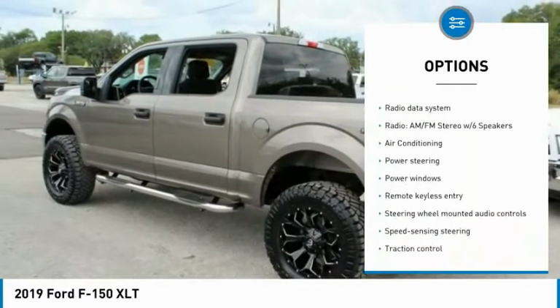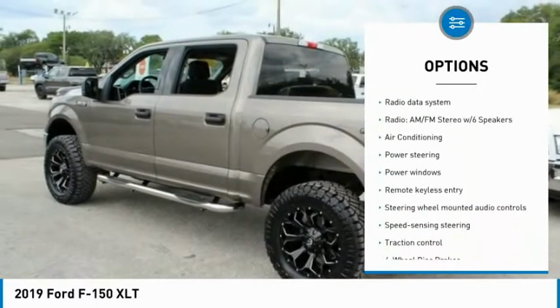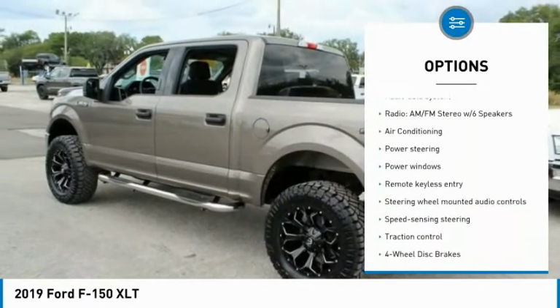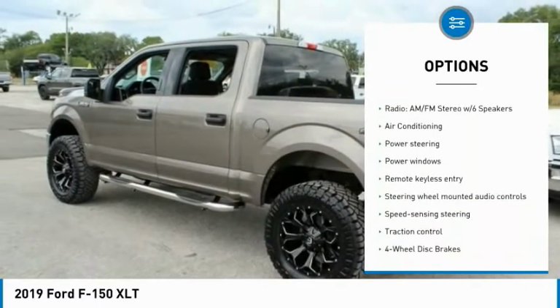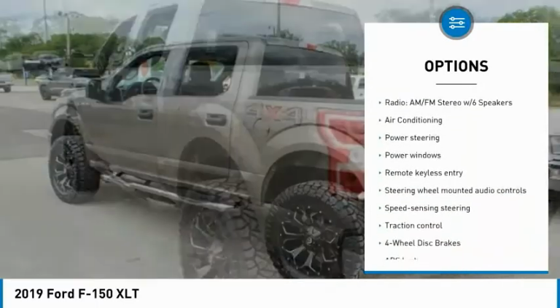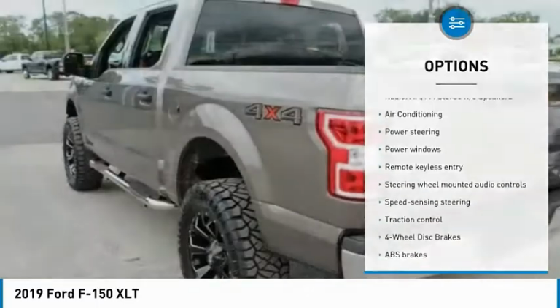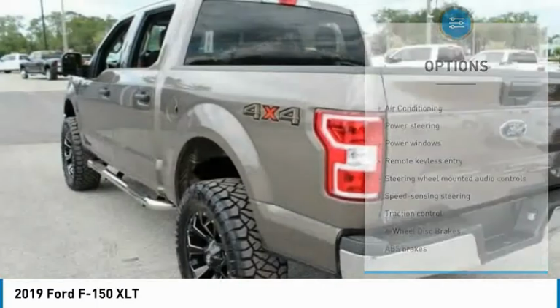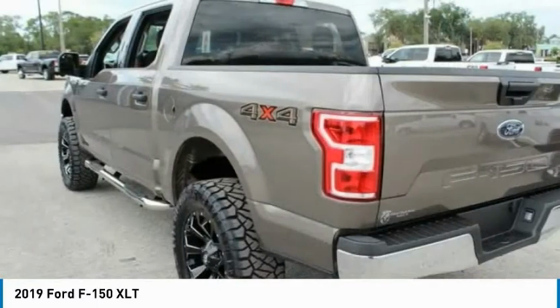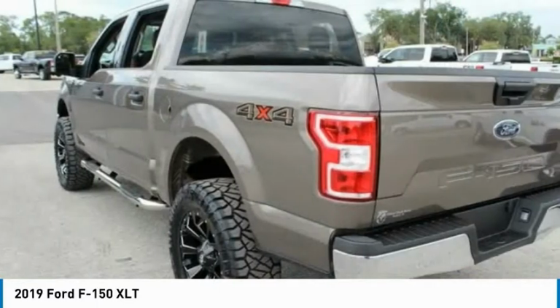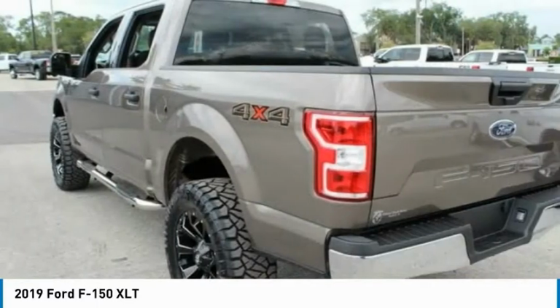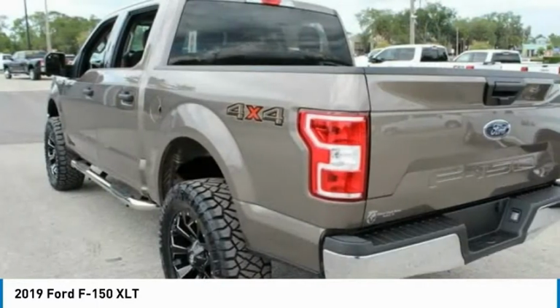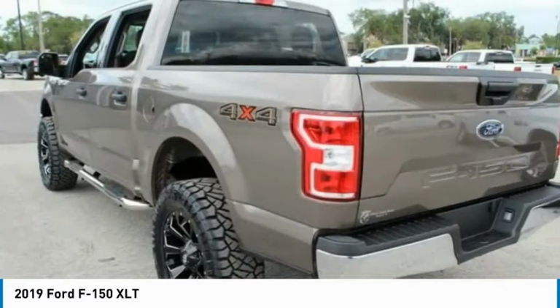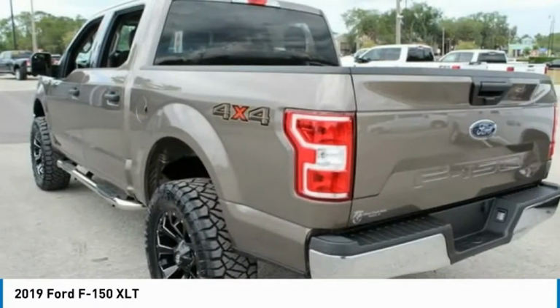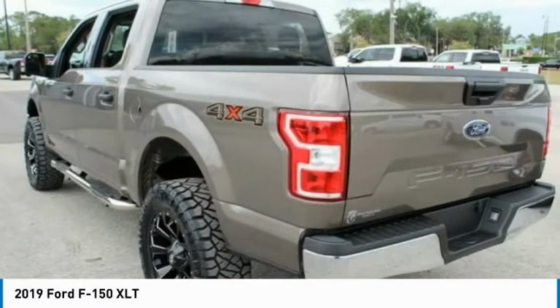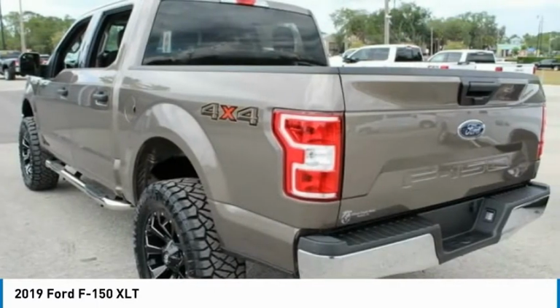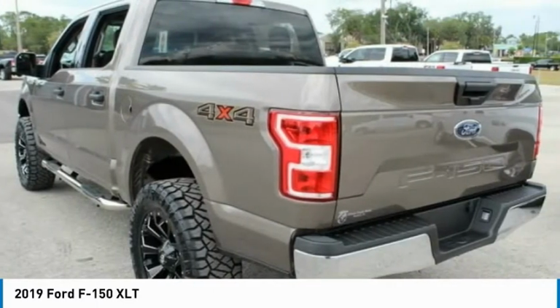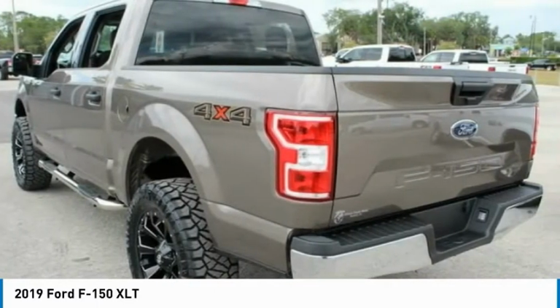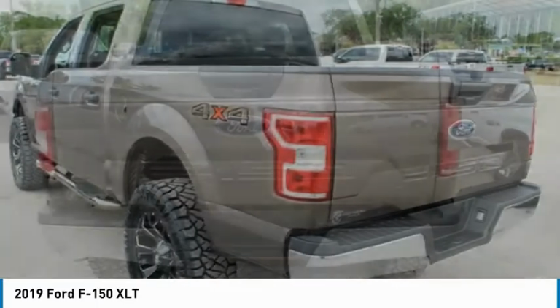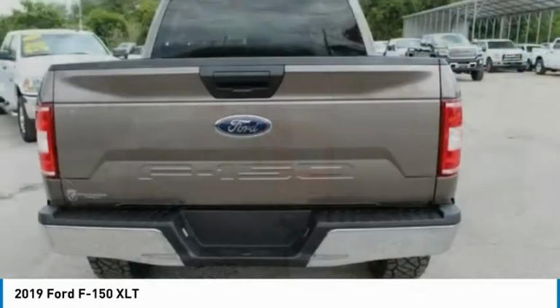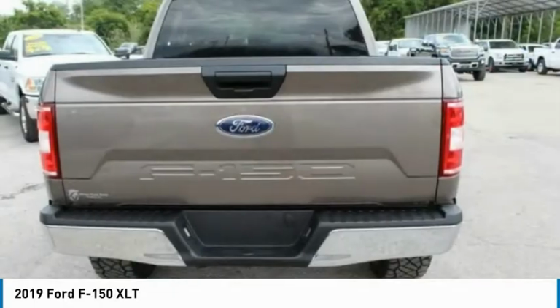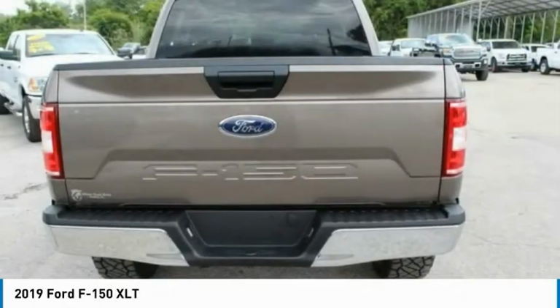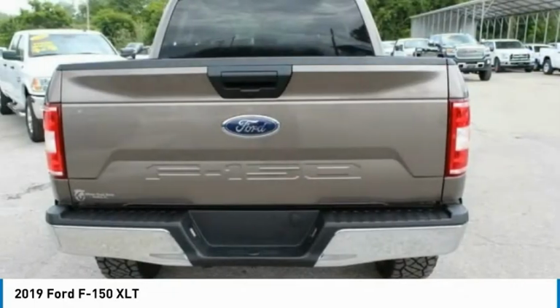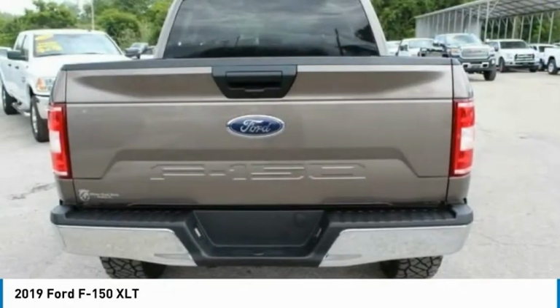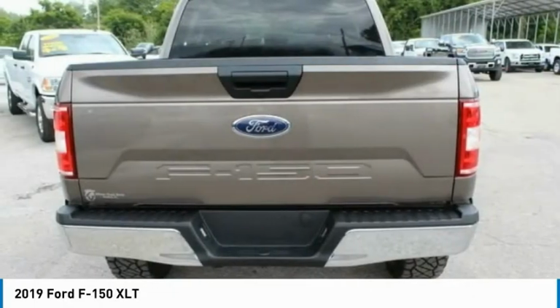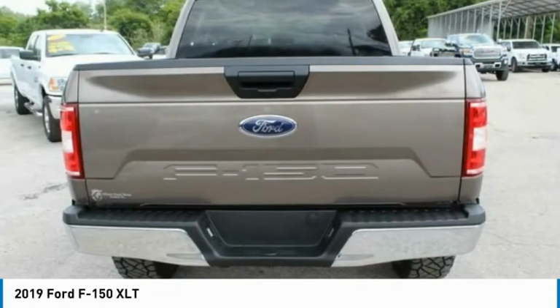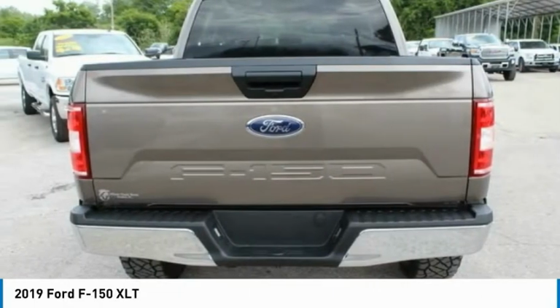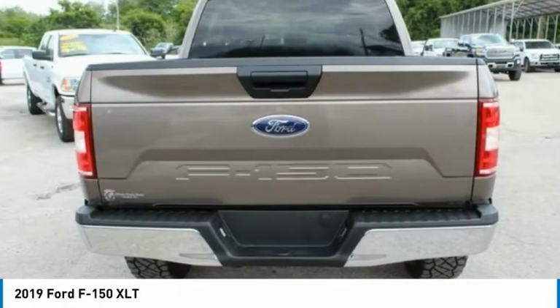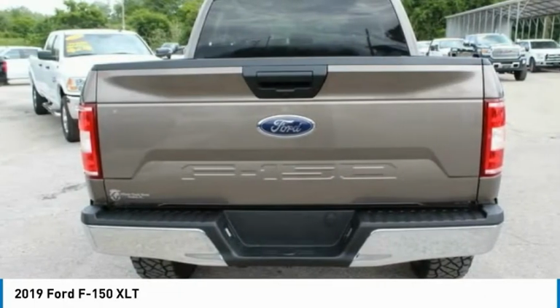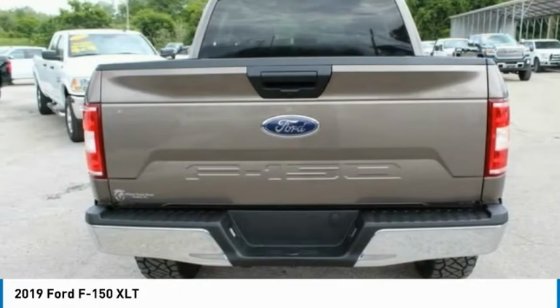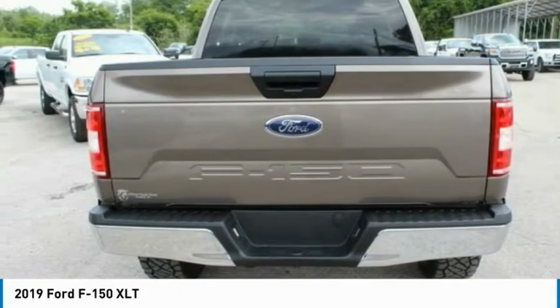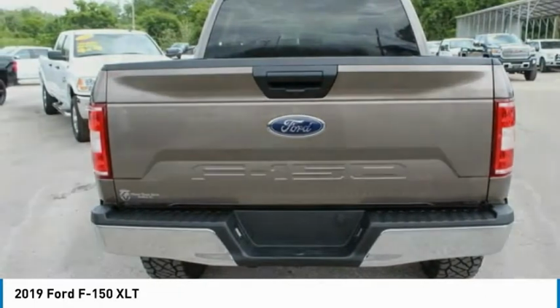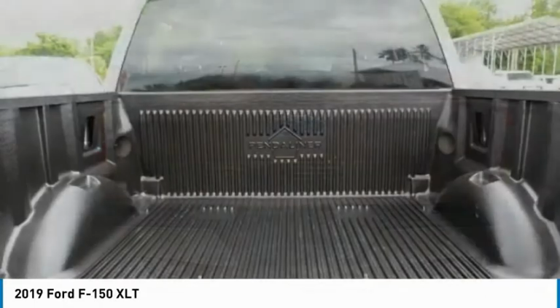Fog lights, four-wheel disc brakes, speed control, front wheel independent suspension, and a security system.